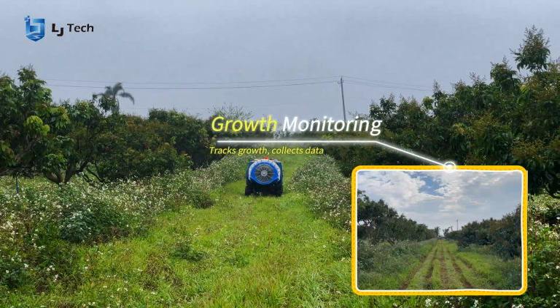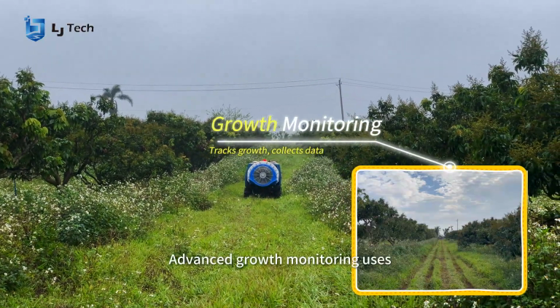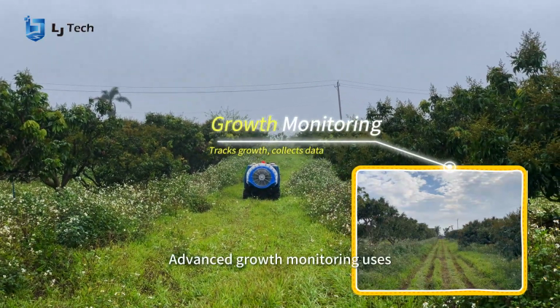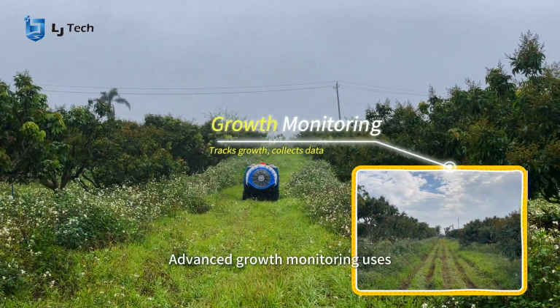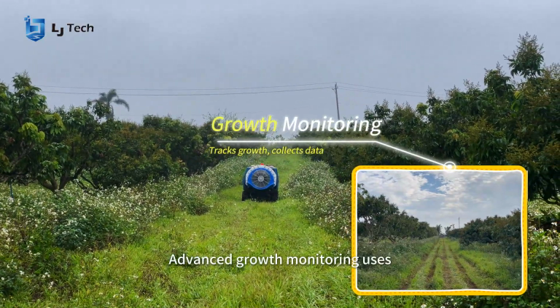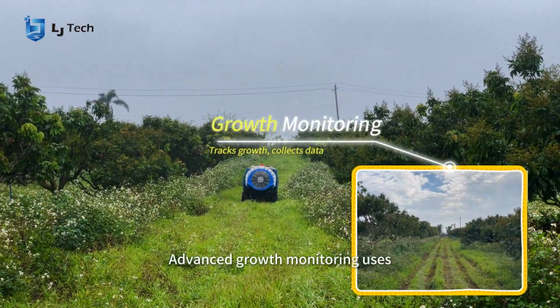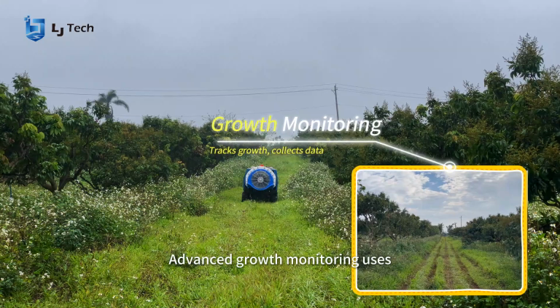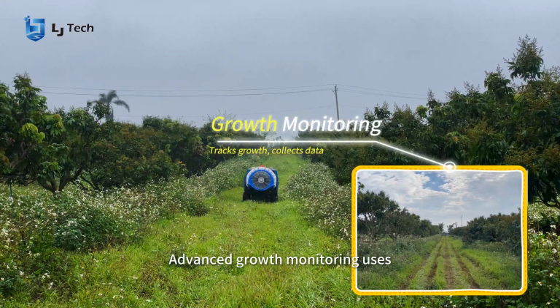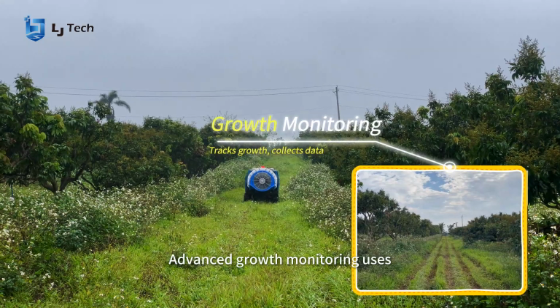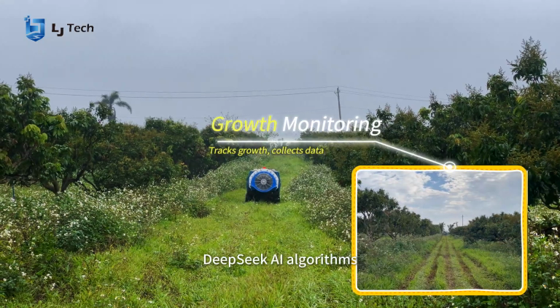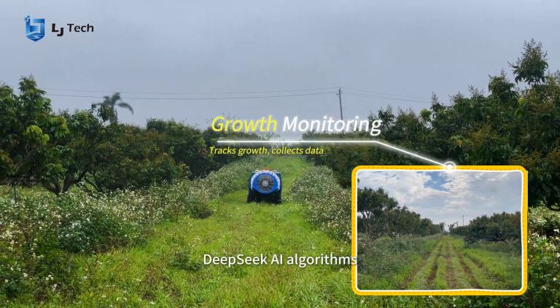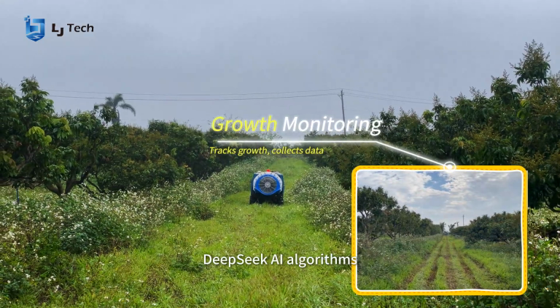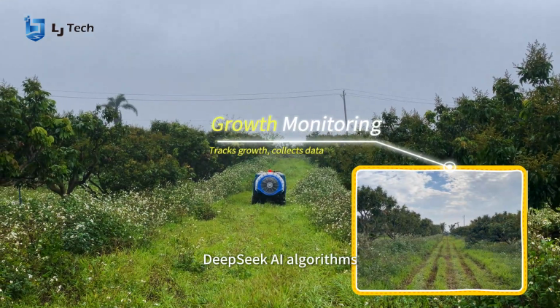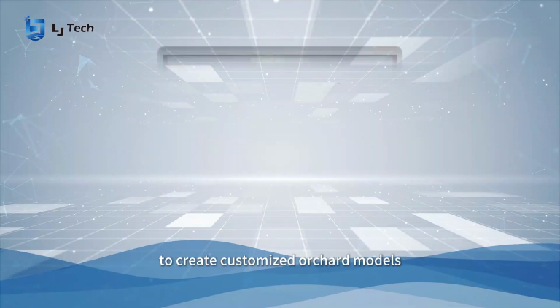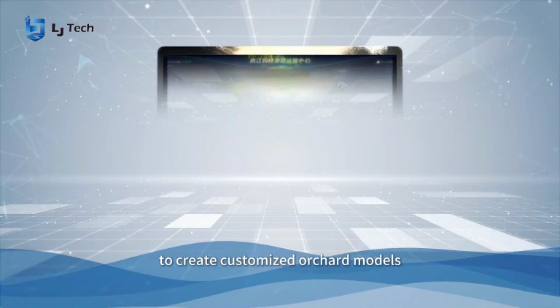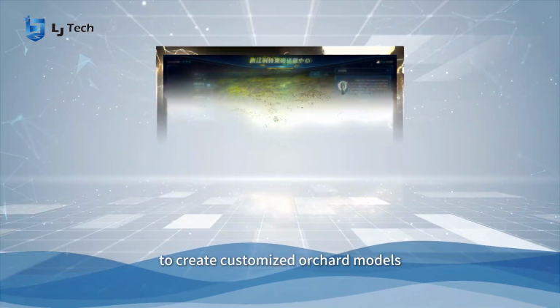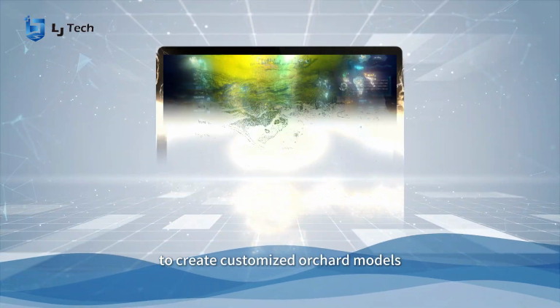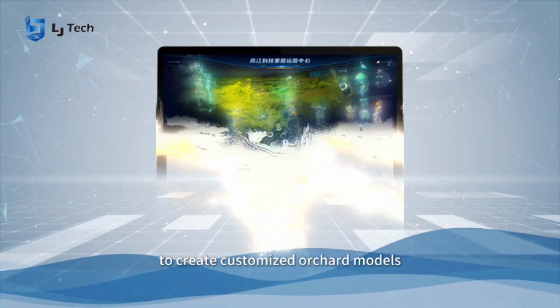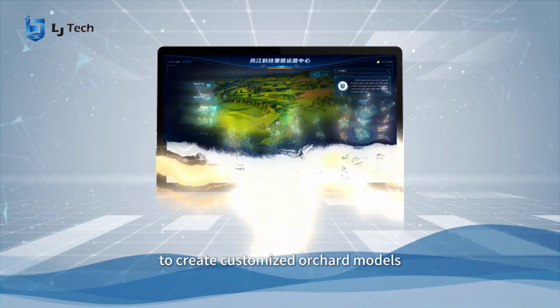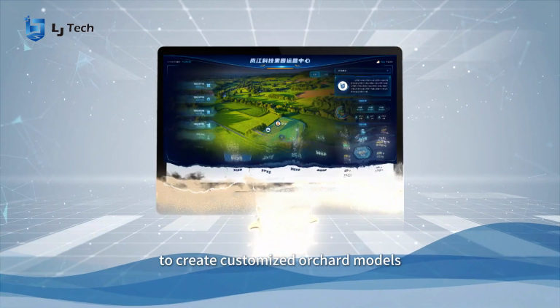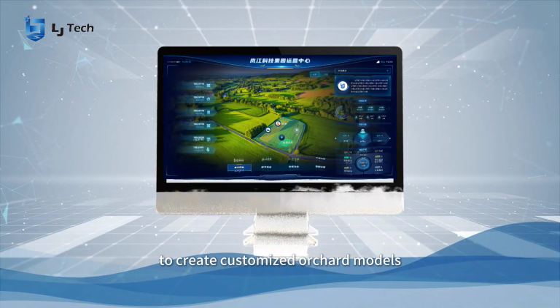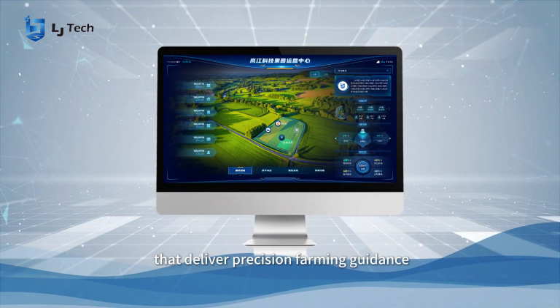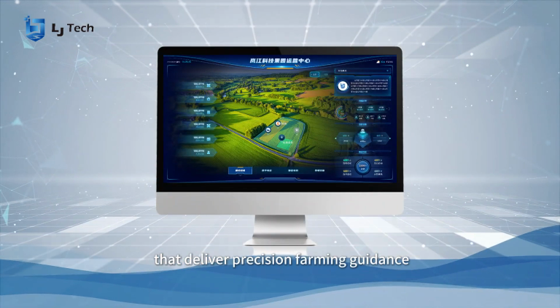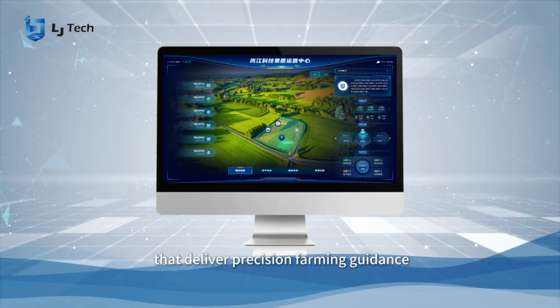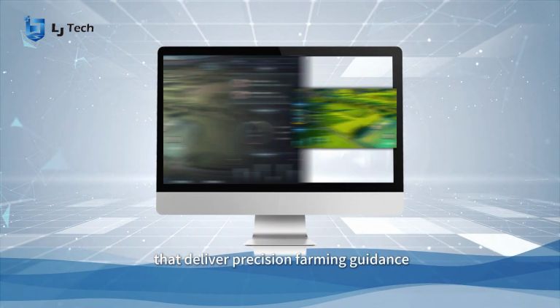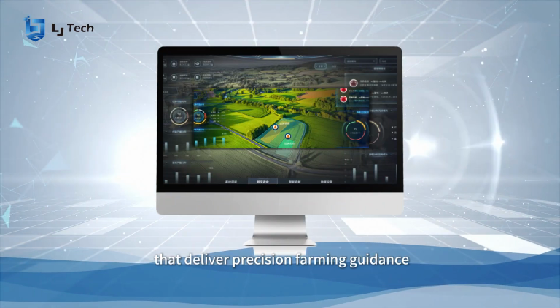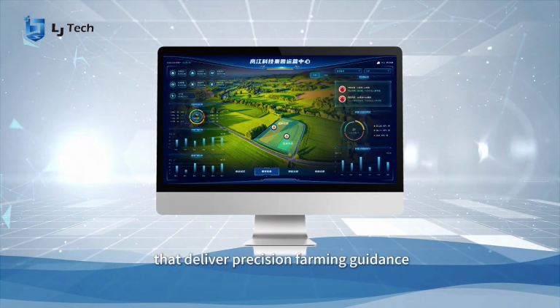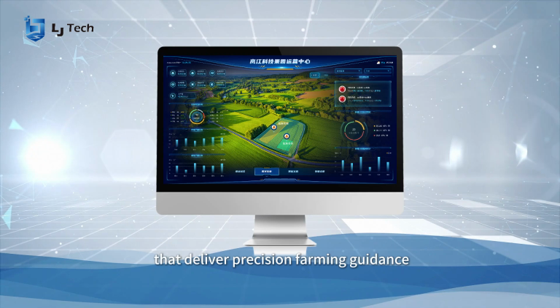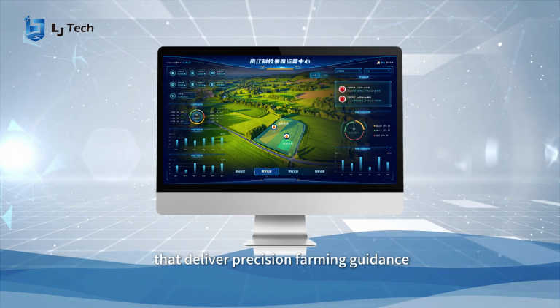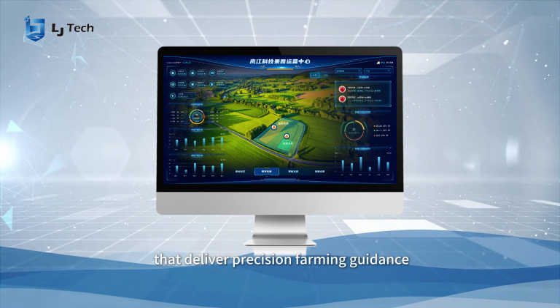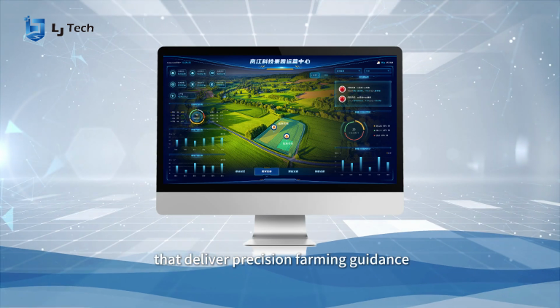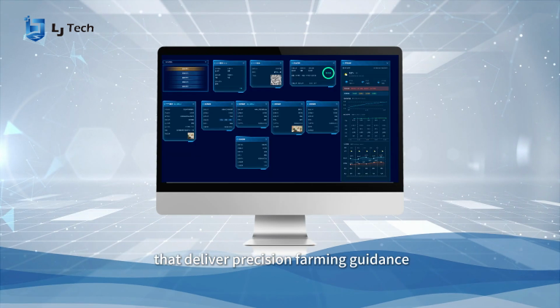Advanced growth monitoring uses deep-seek AI algorithms to create customized orchard models that deliver precision farming guidance.